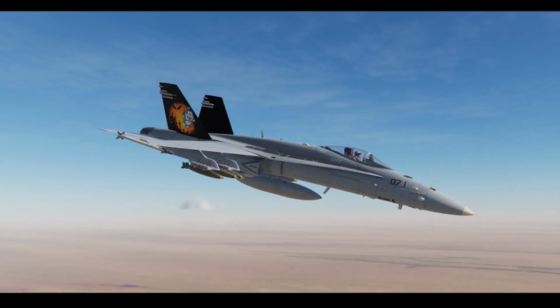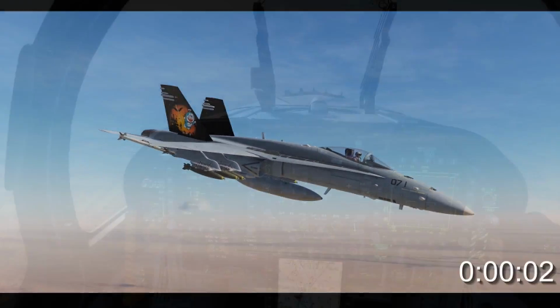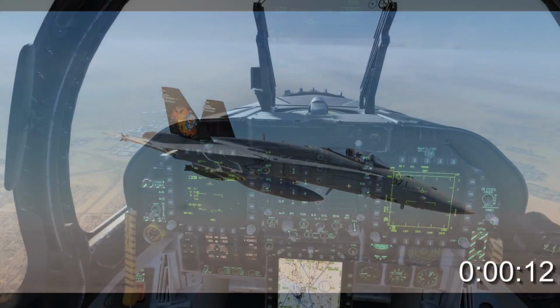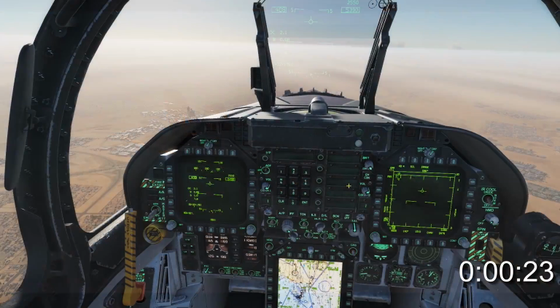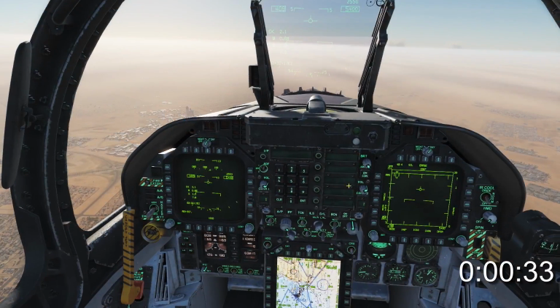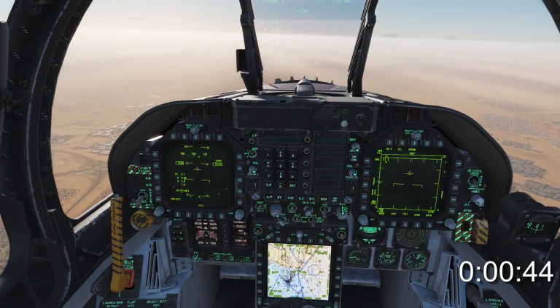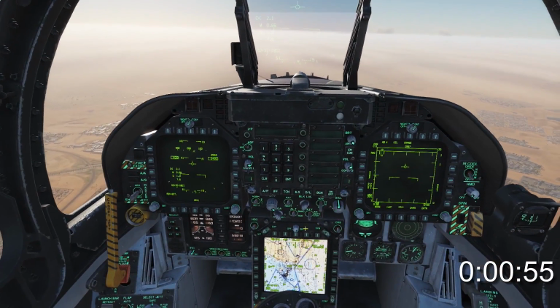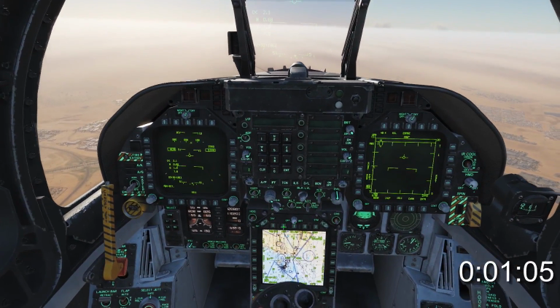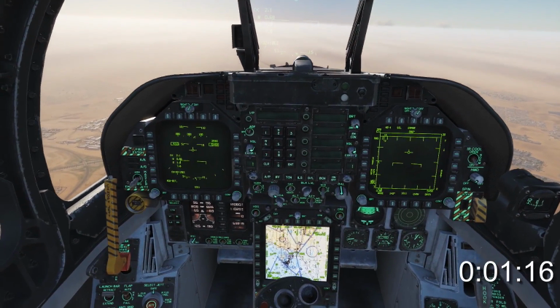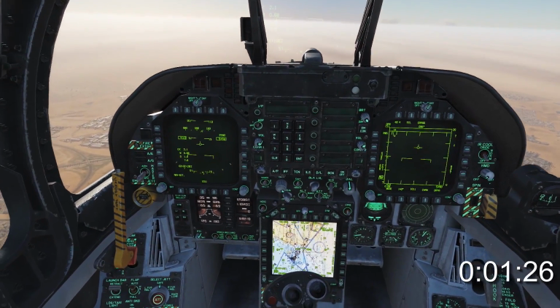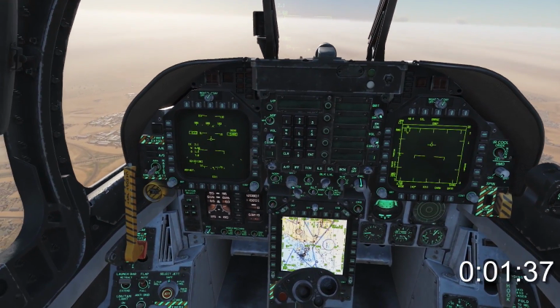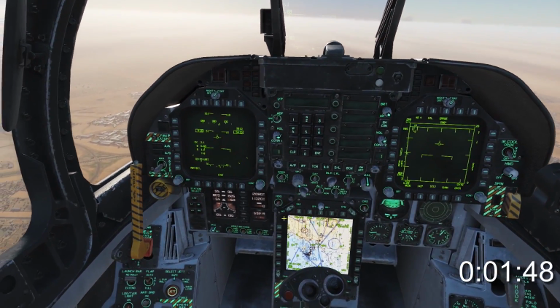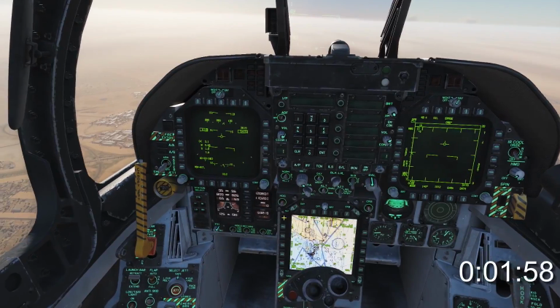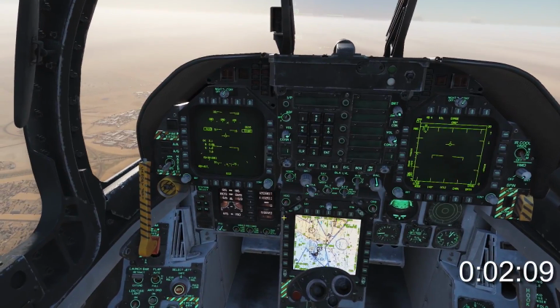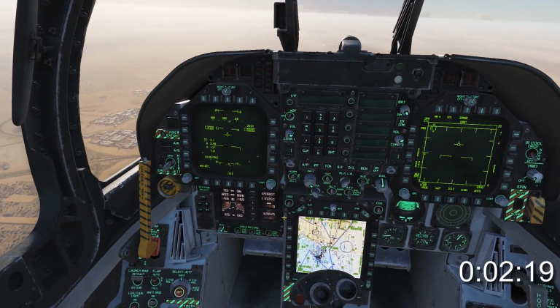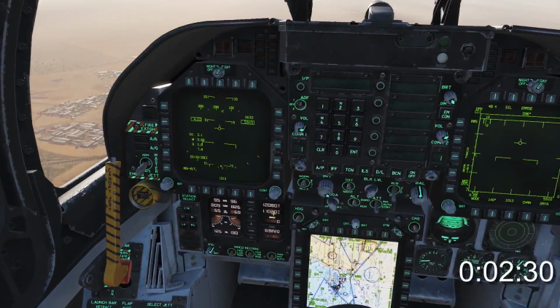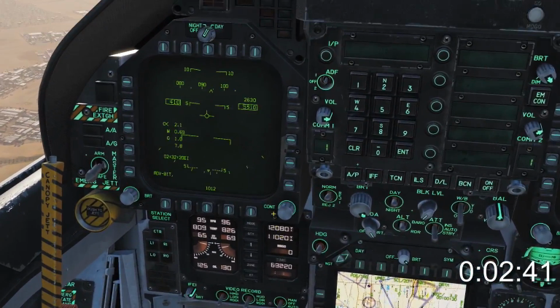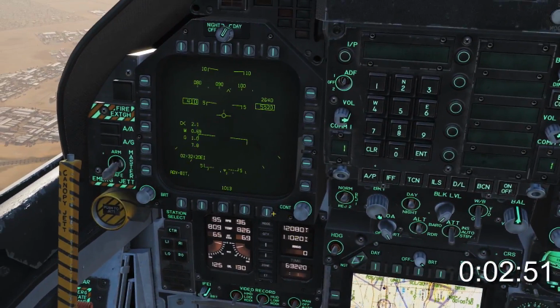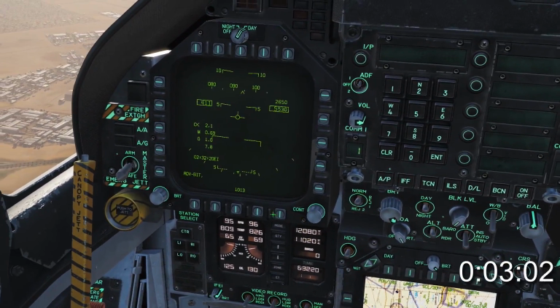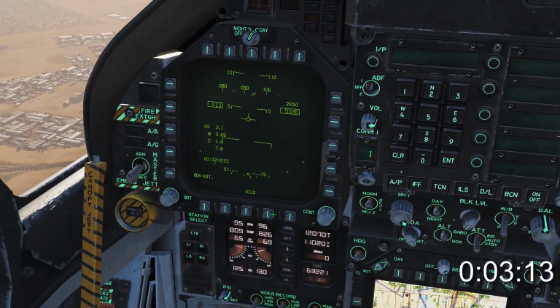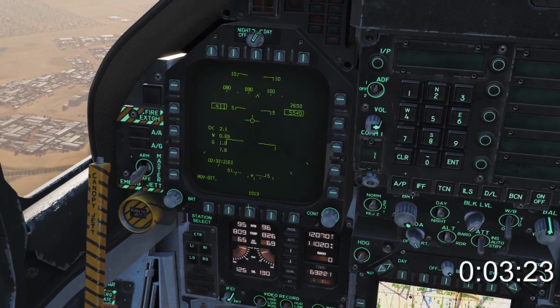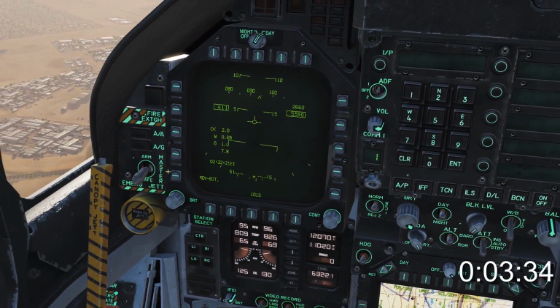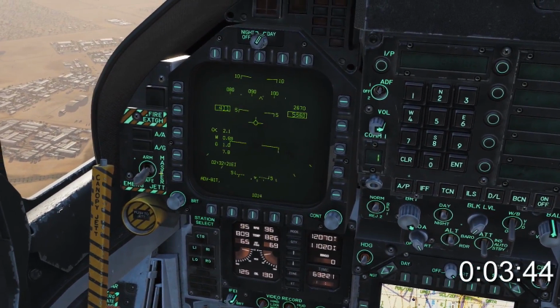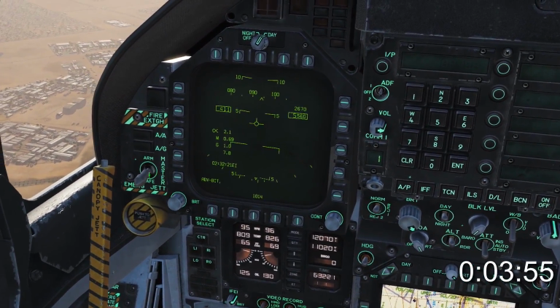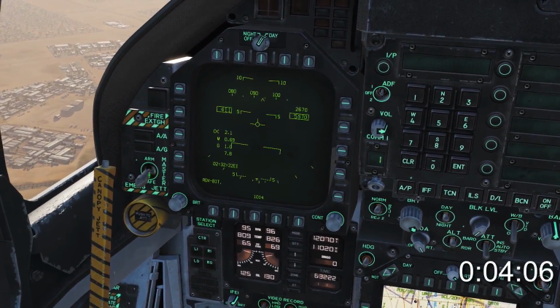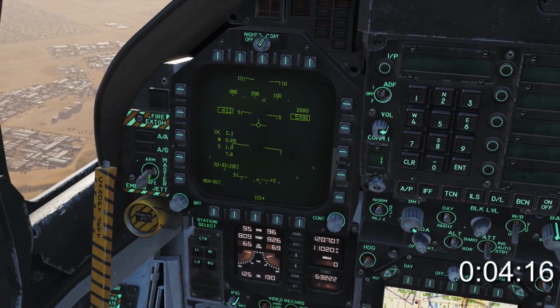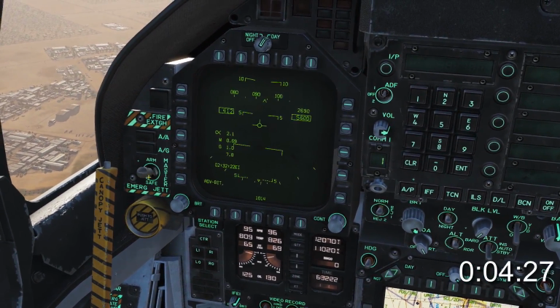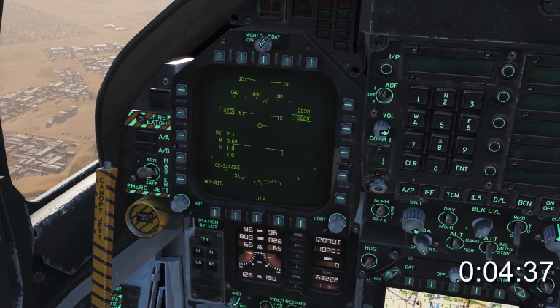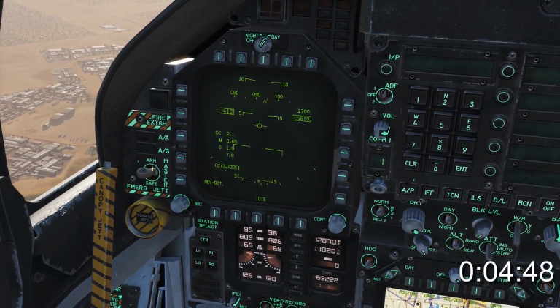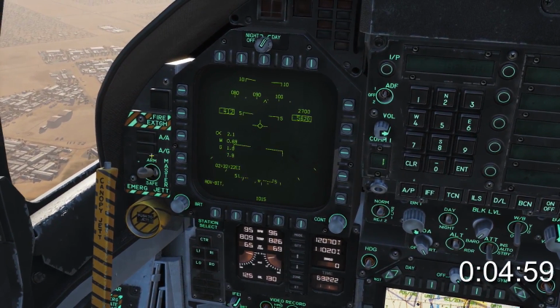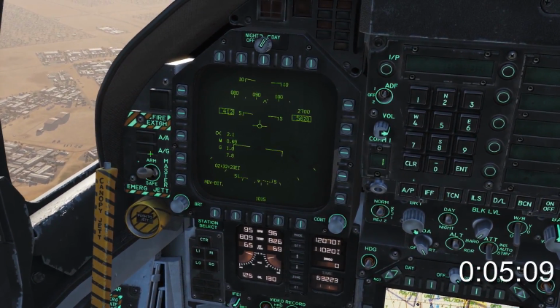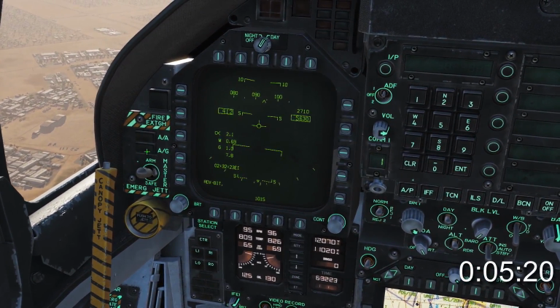You've got to move fast, so as you divert towards the hometown of your intended, you turn on the master arm and select her to ground mode.